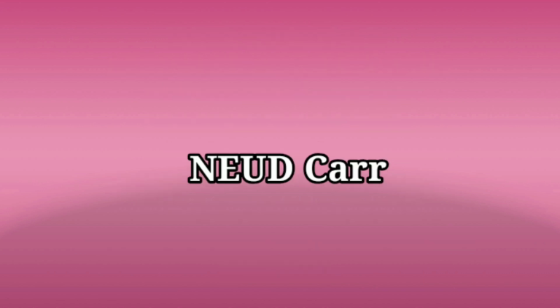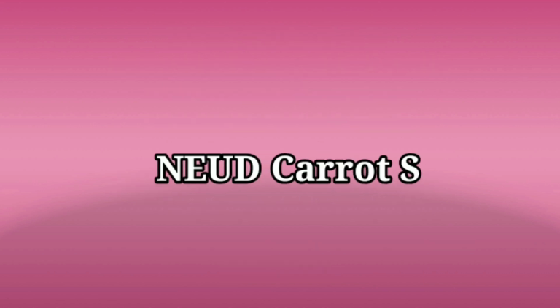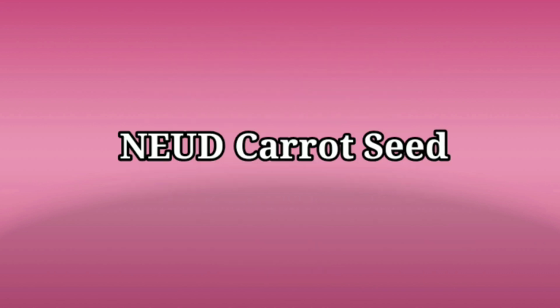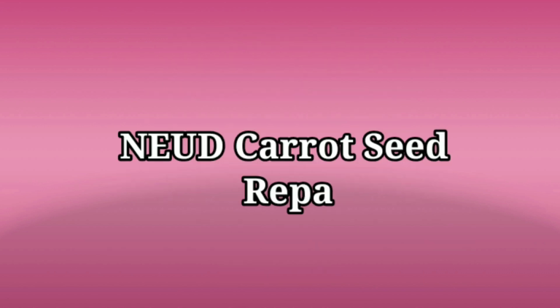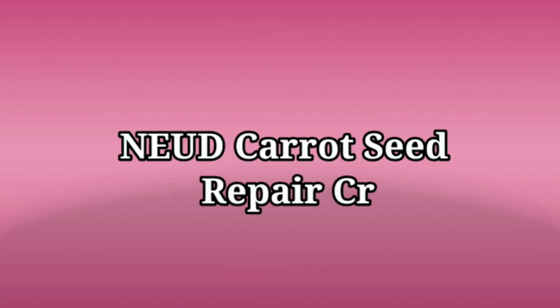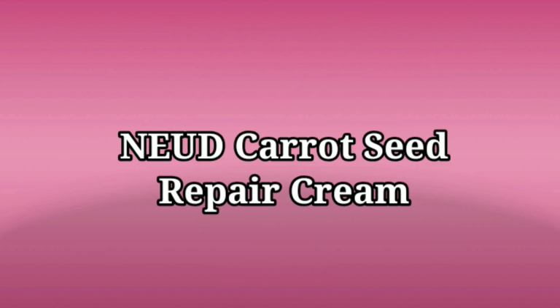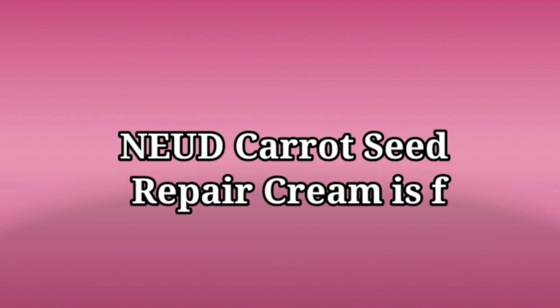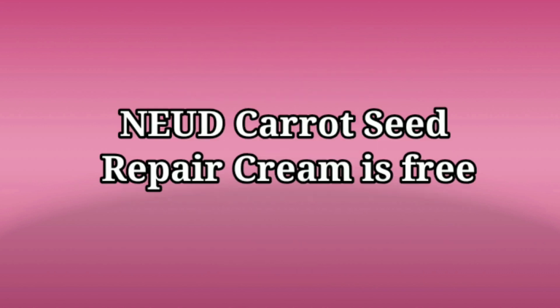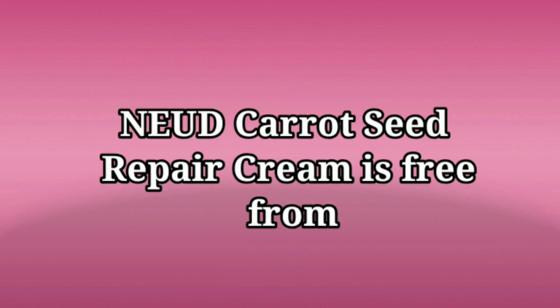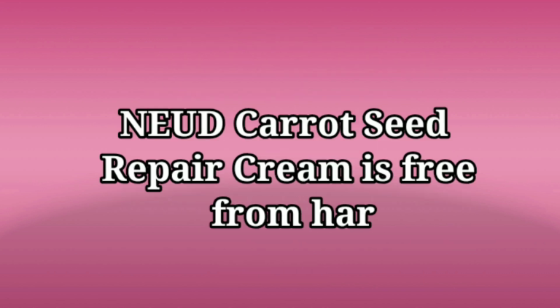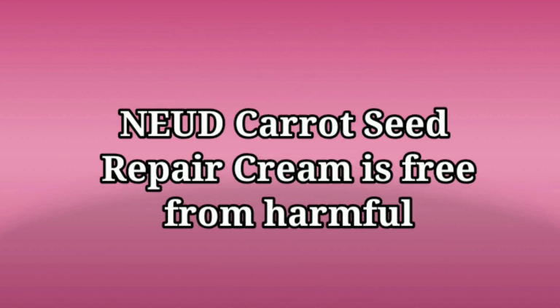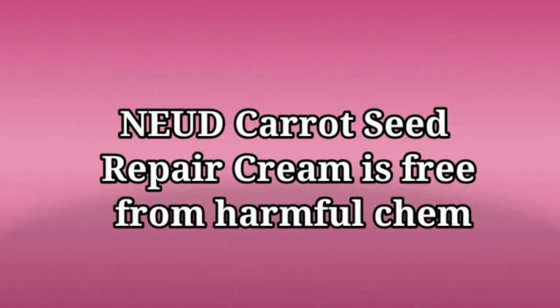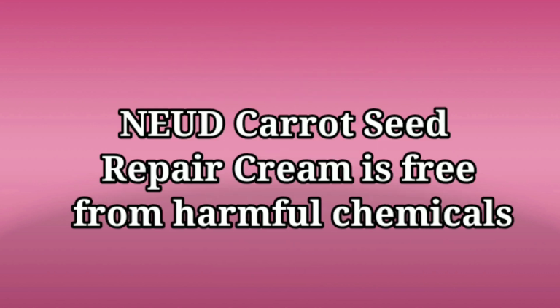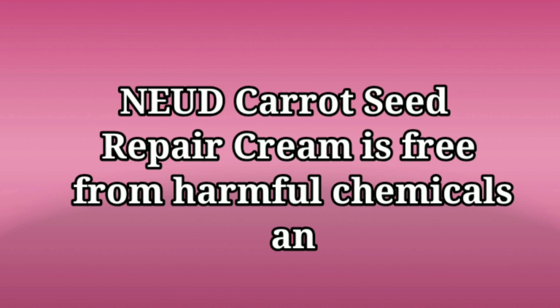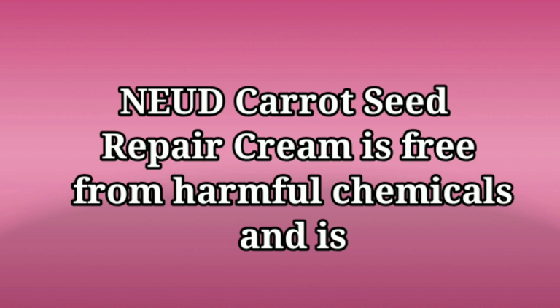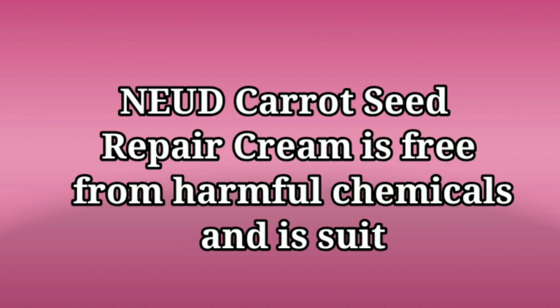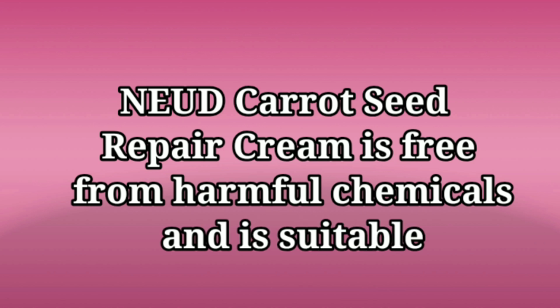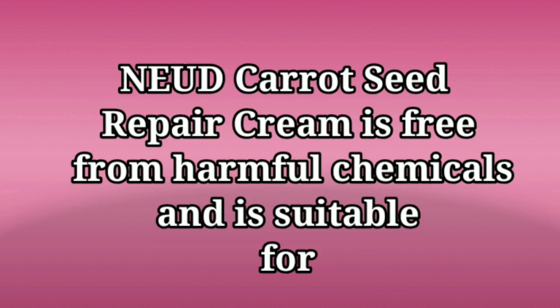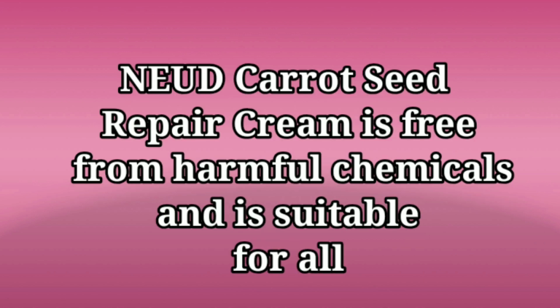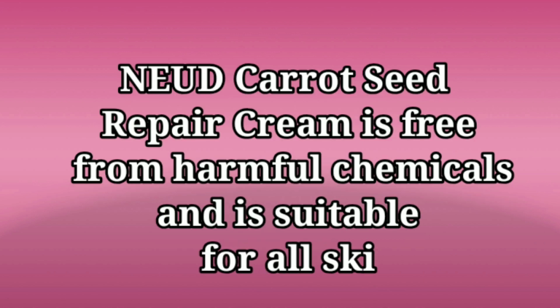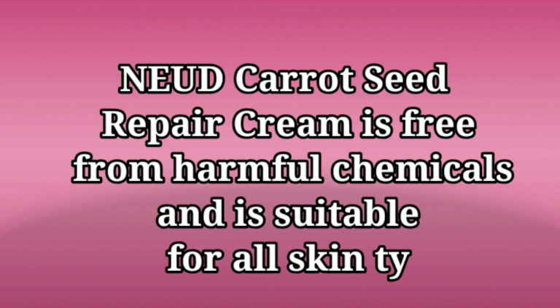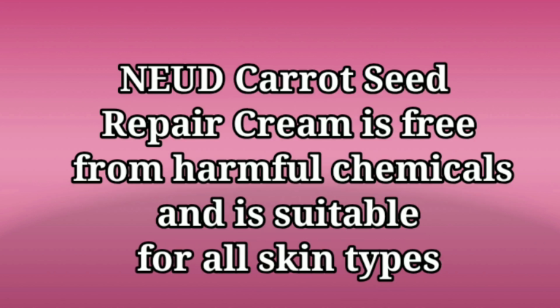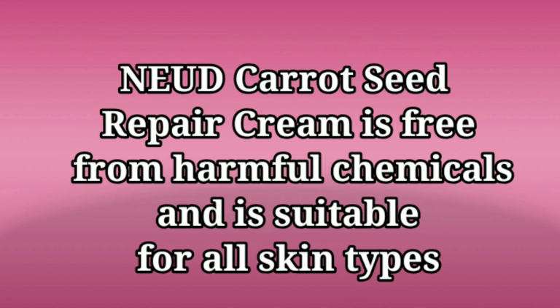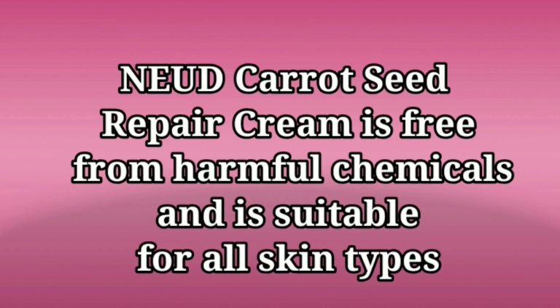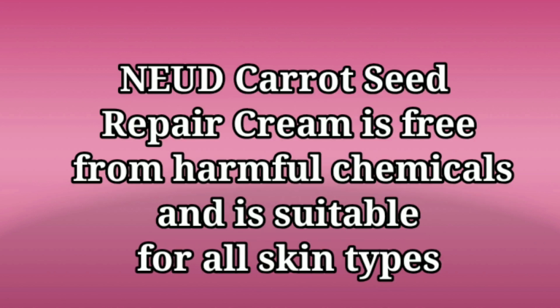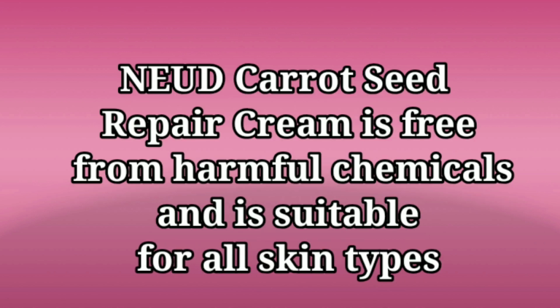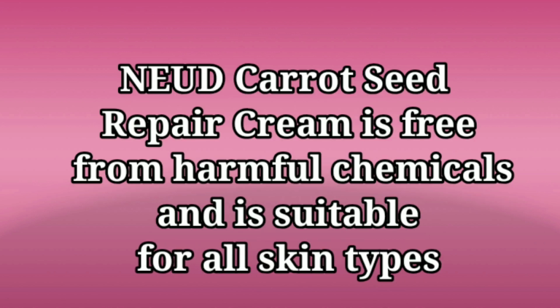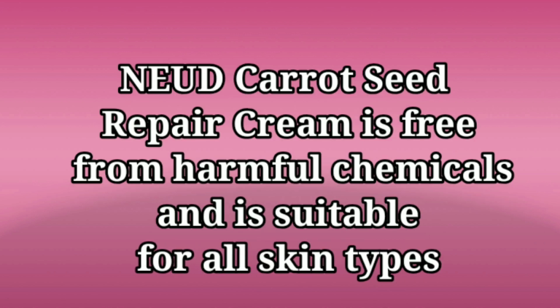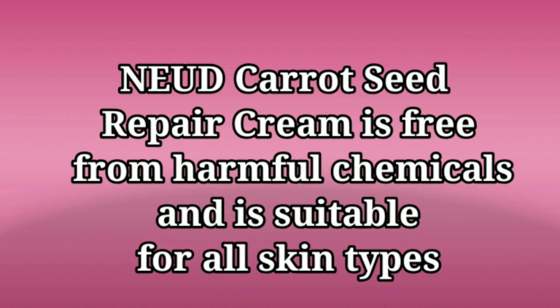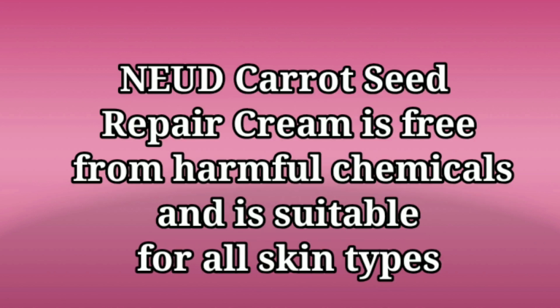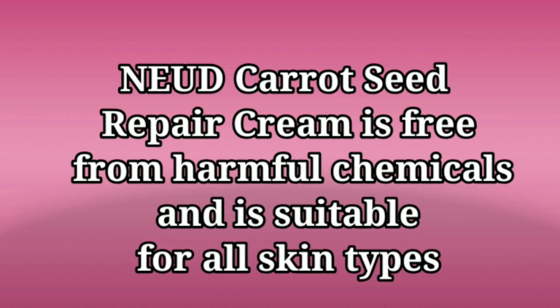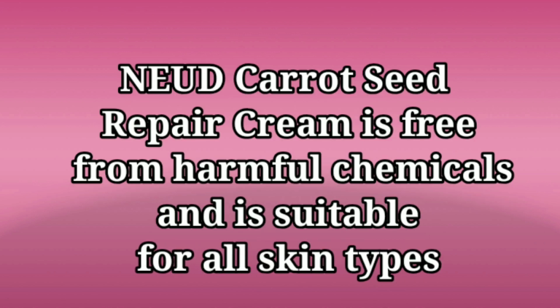Nude Carrot Seed Repair Cream is free from harmful chemicals and is suitable for all skin types.